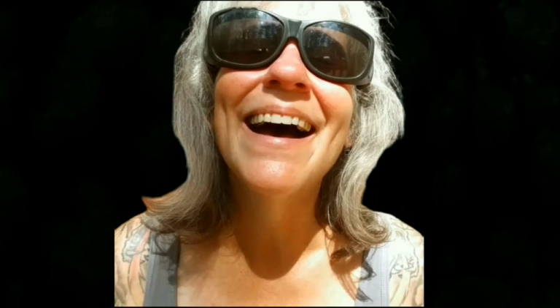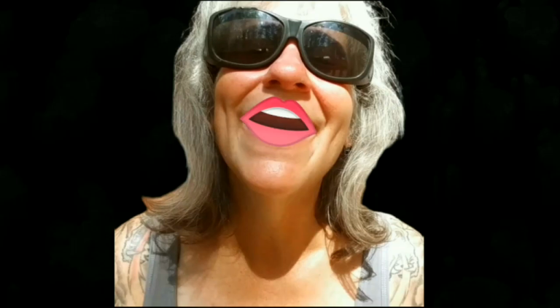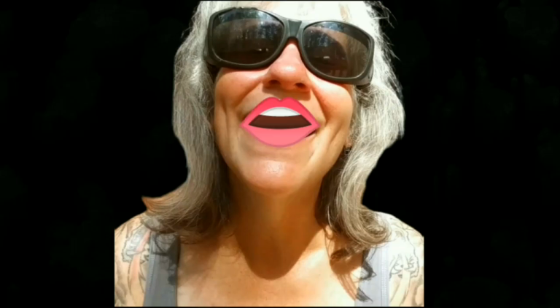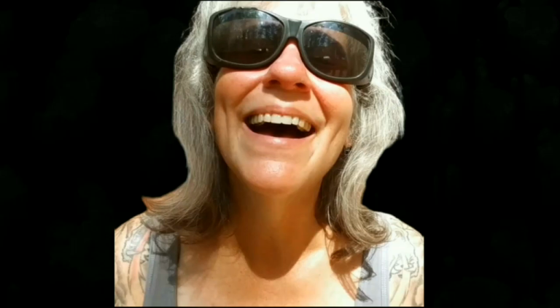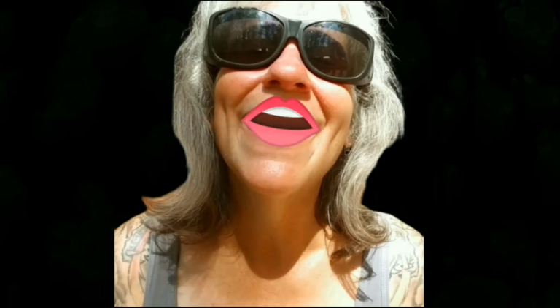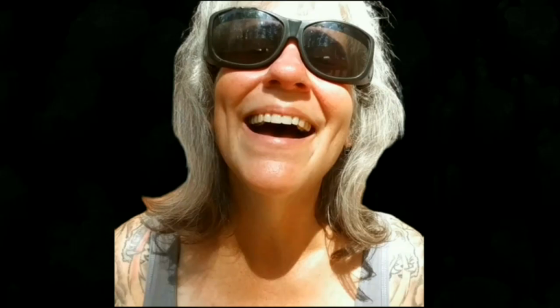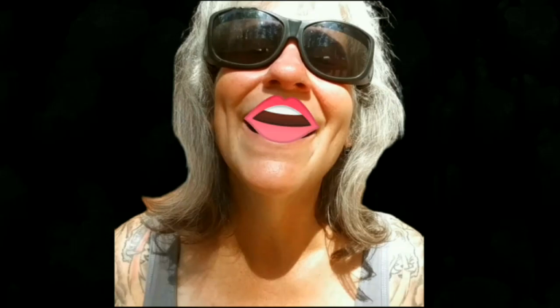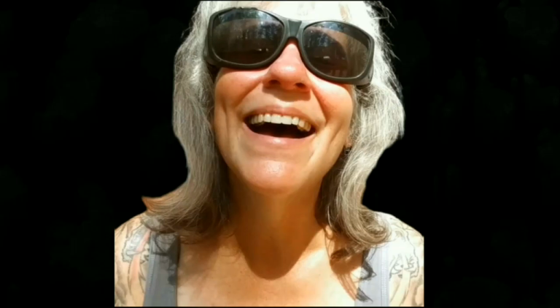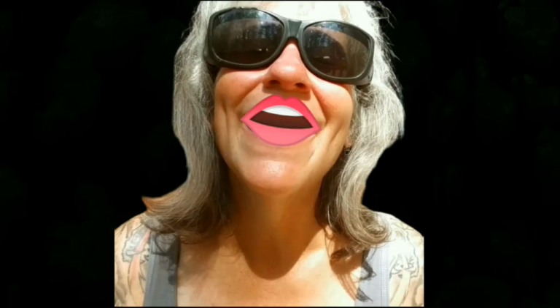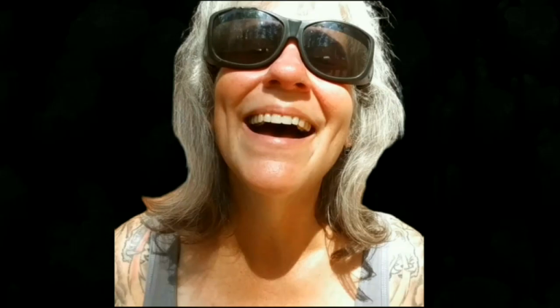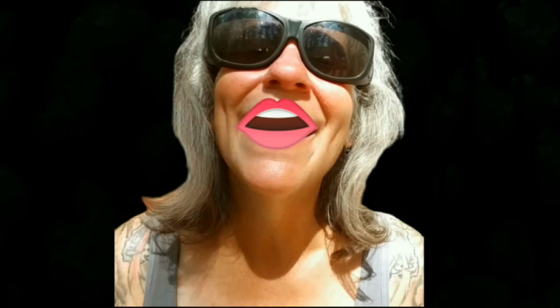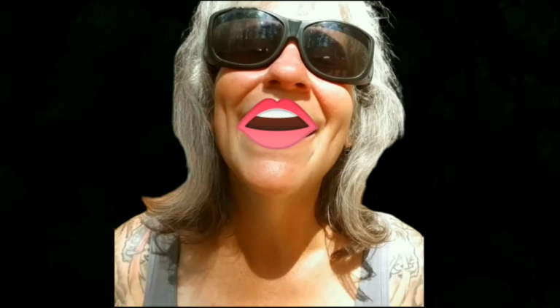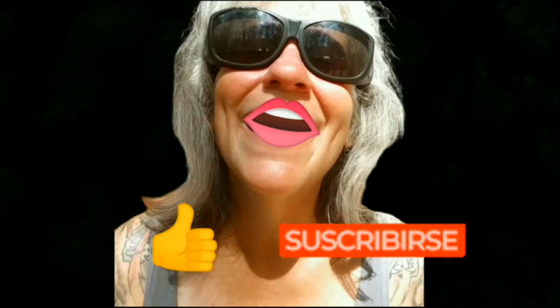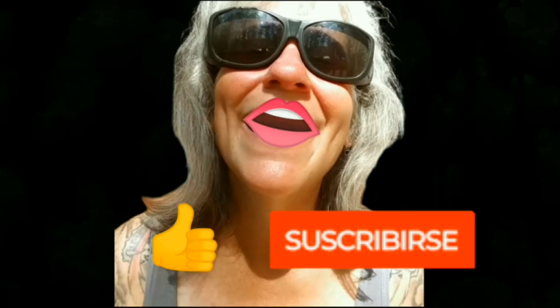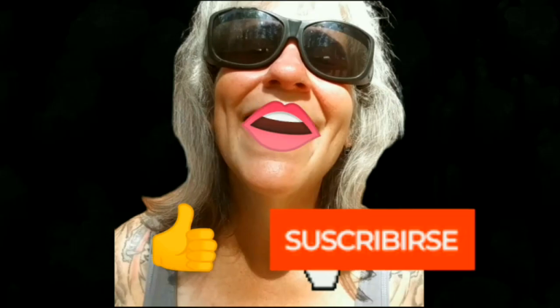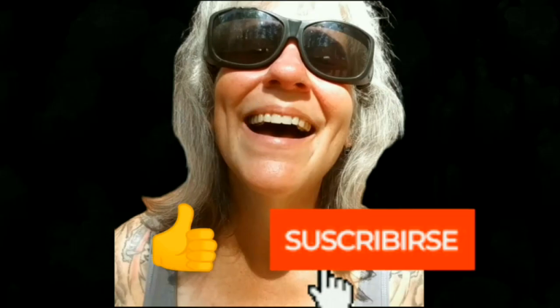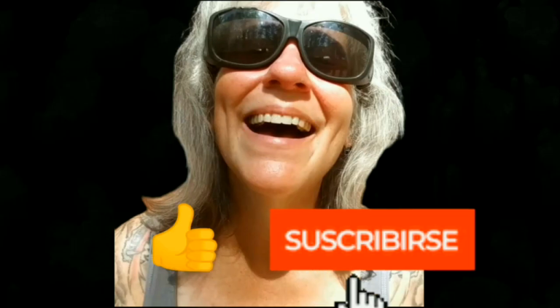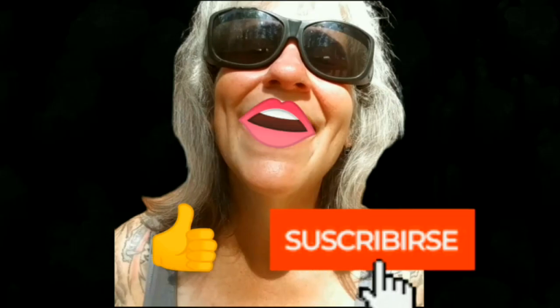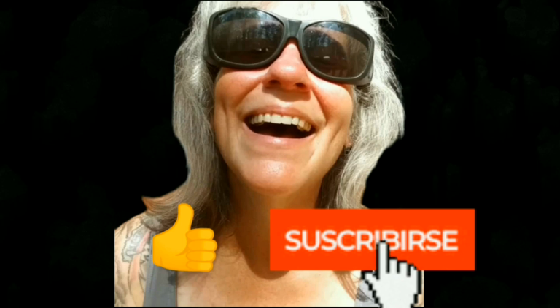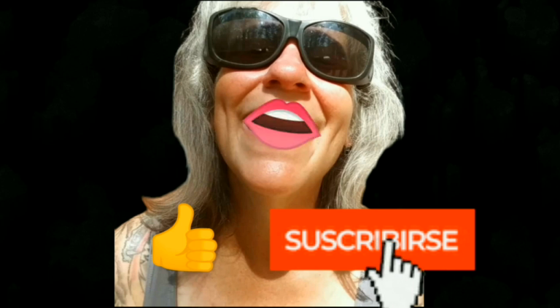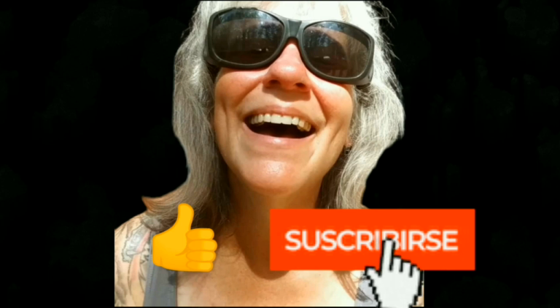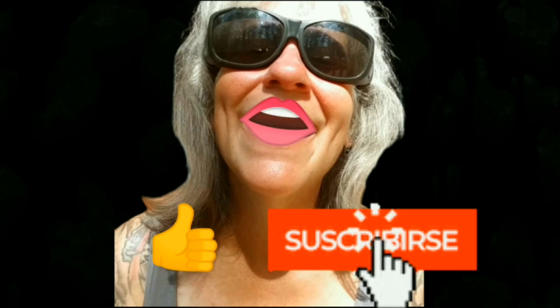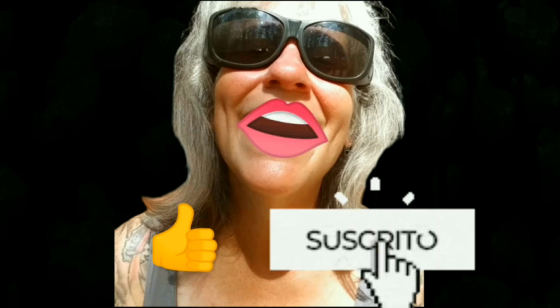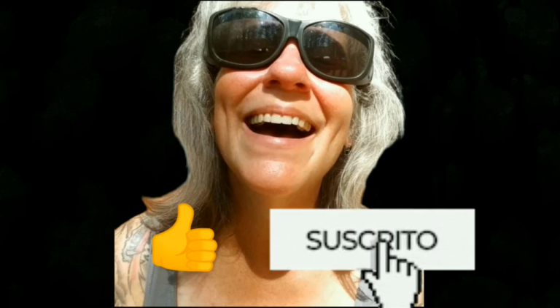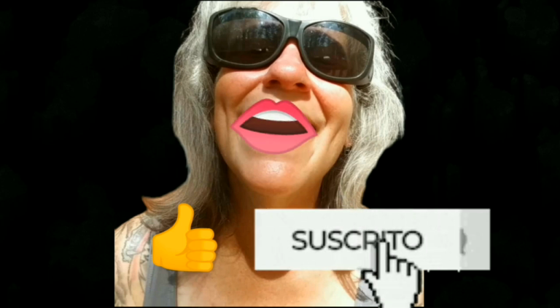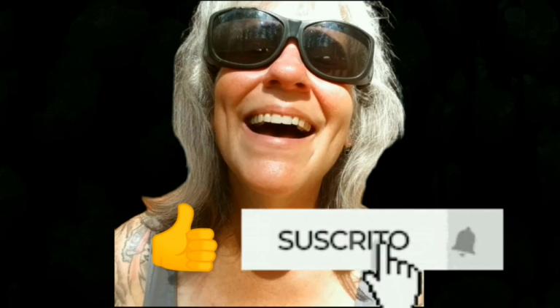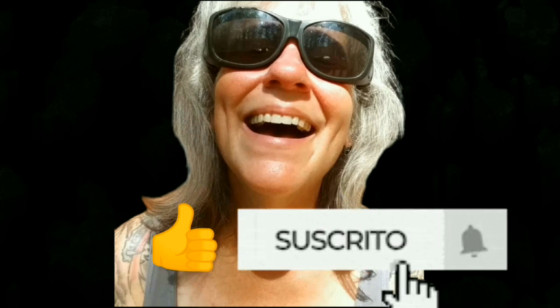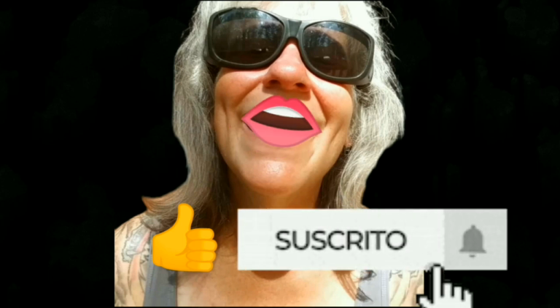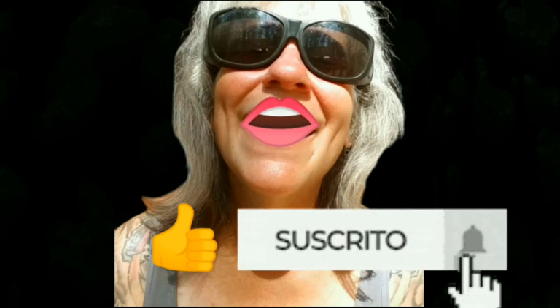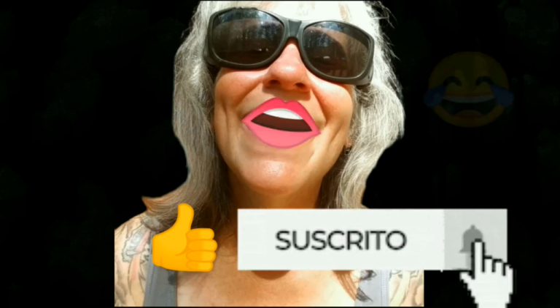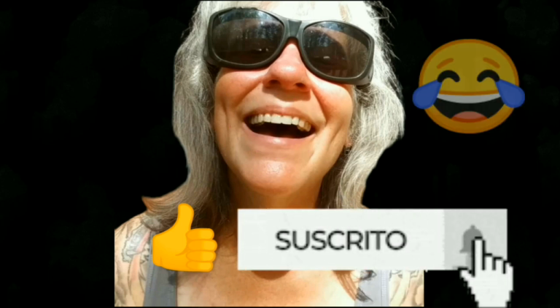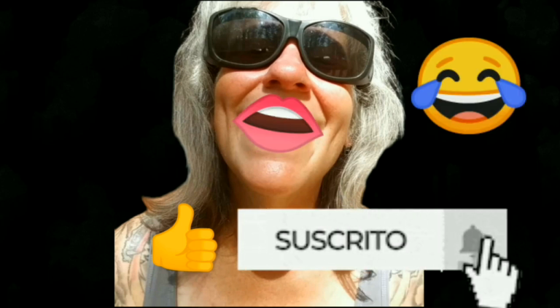Thanks for watching everybody — I hope you enjoyed the video. Make sure you like, subscribe, hit the bell, and y'all have a good one!